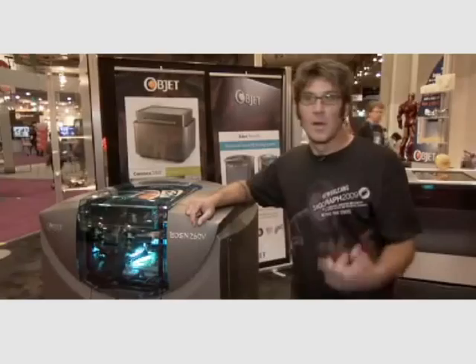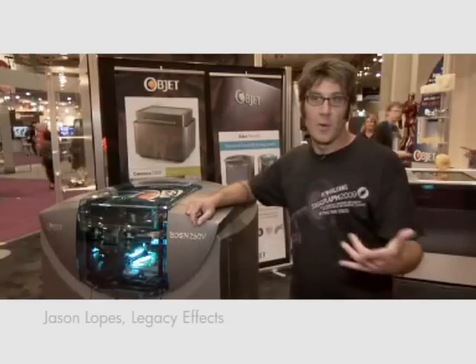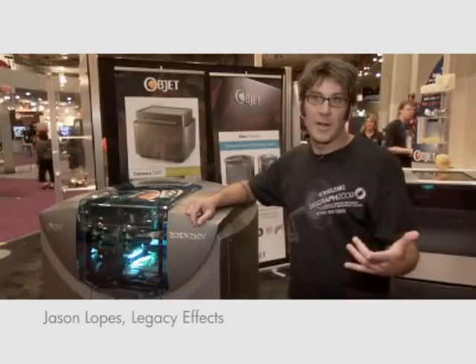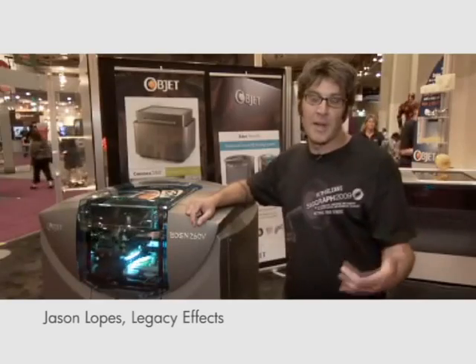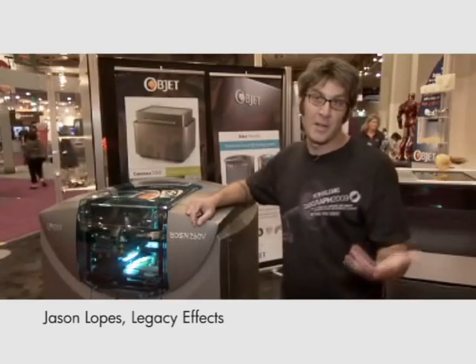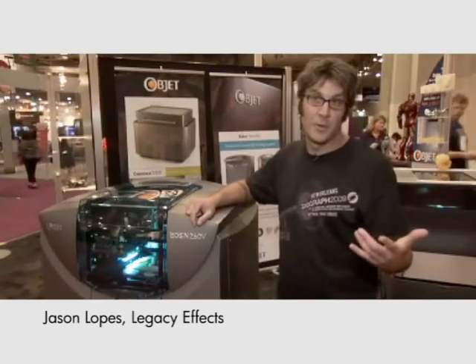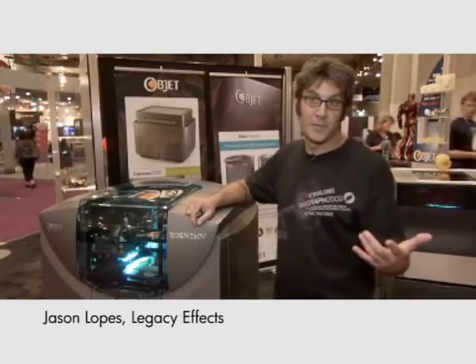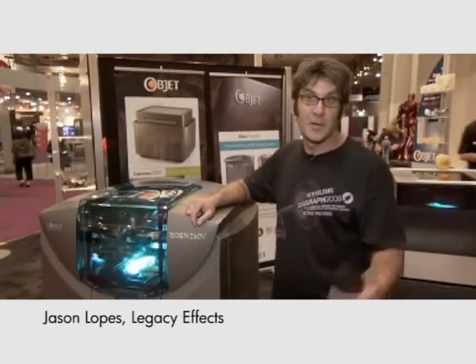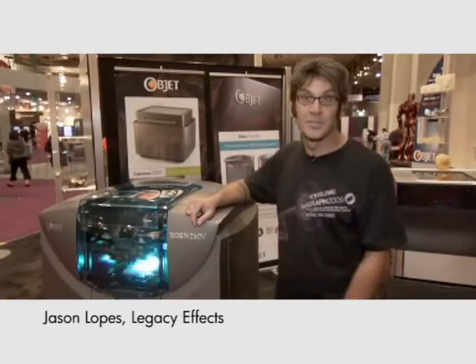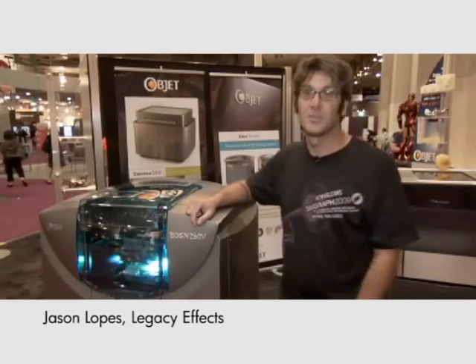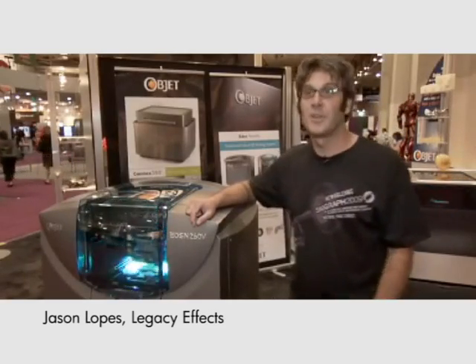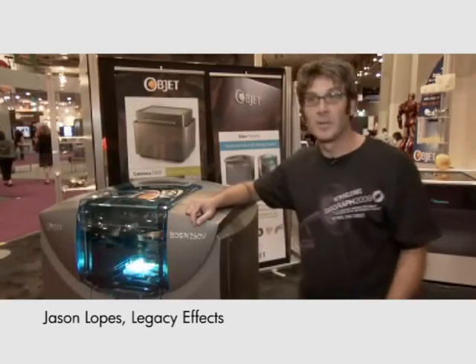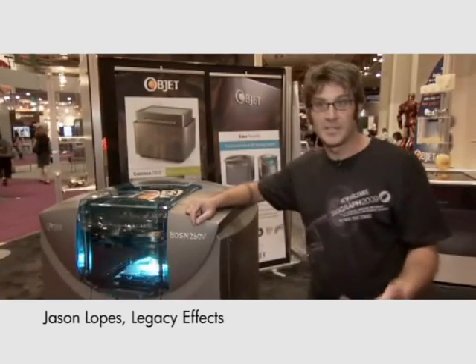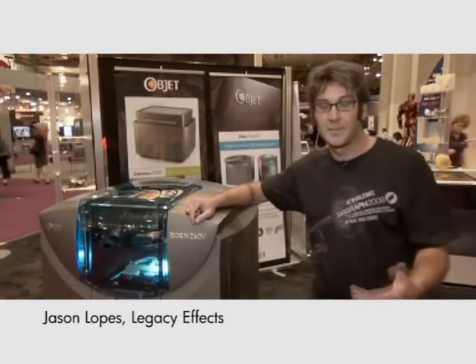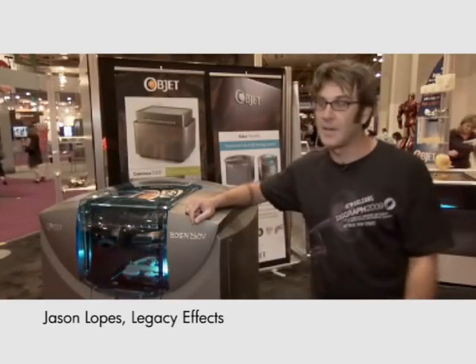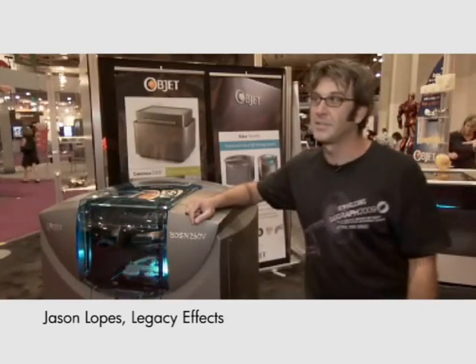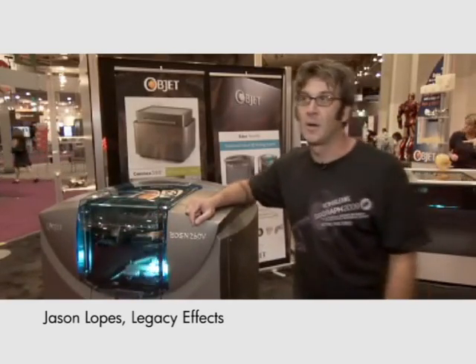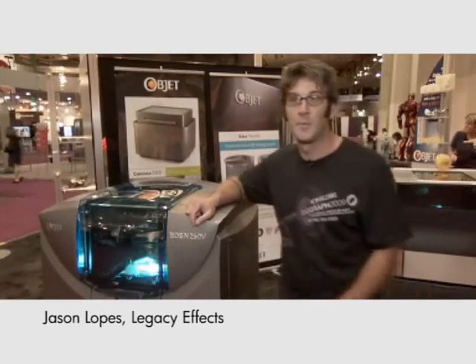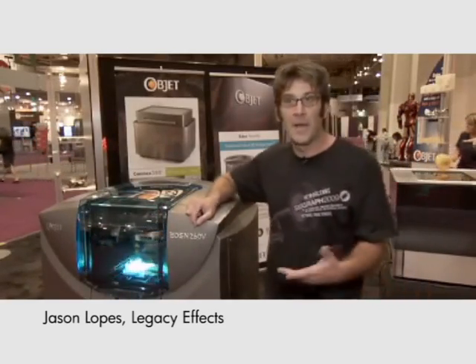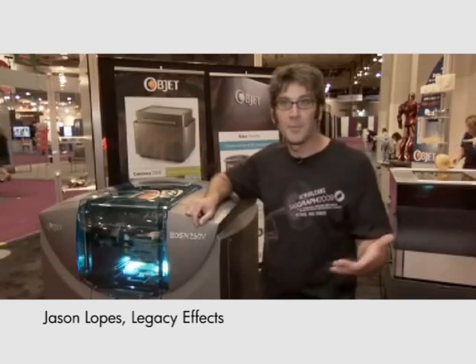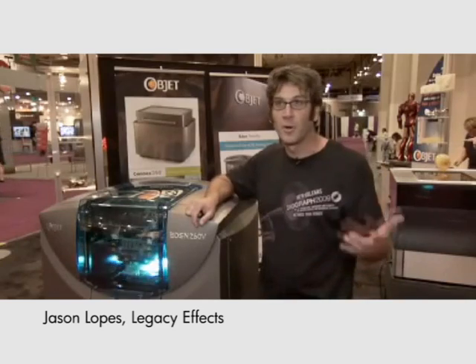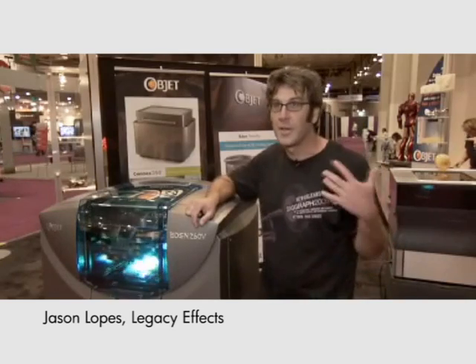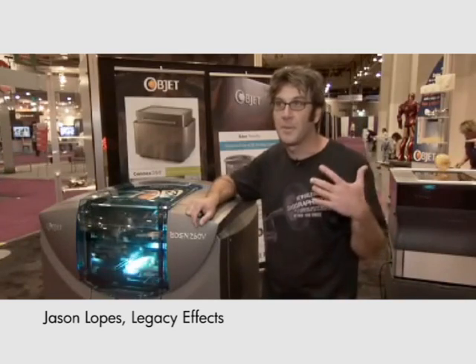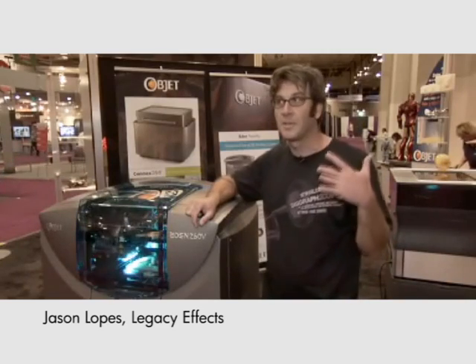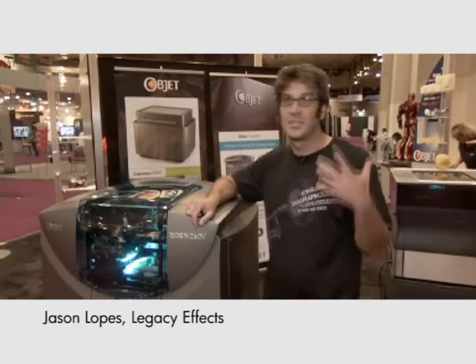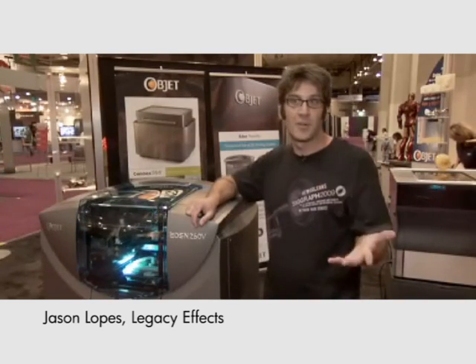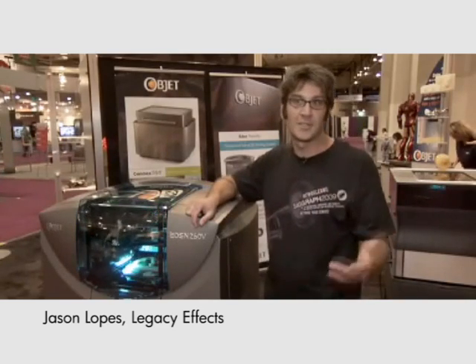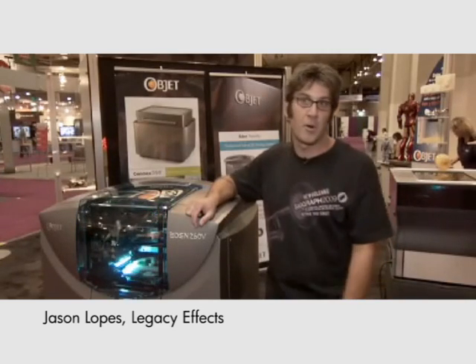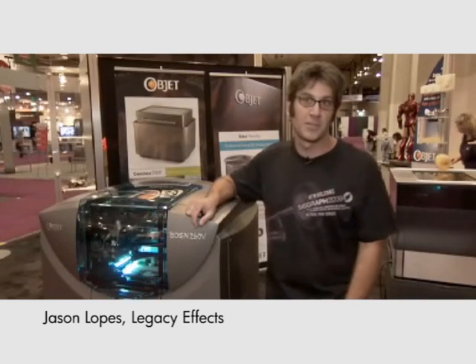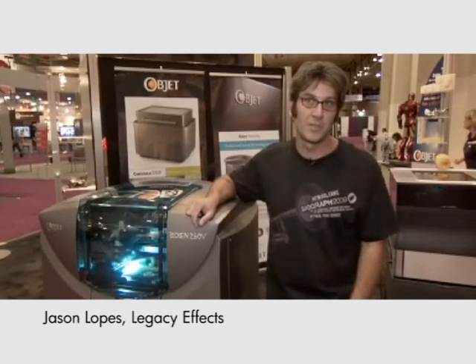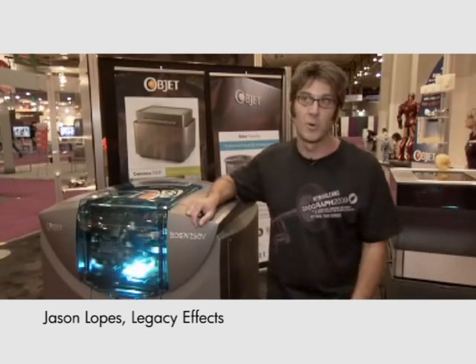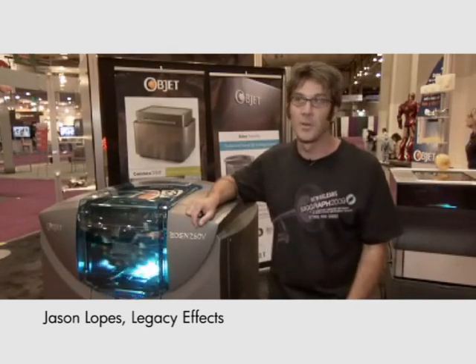I work out in Hollywood for Stan Winston Studio and Legacy Effects. We've been rapid prototyping since Jurassic Park's Lost World.